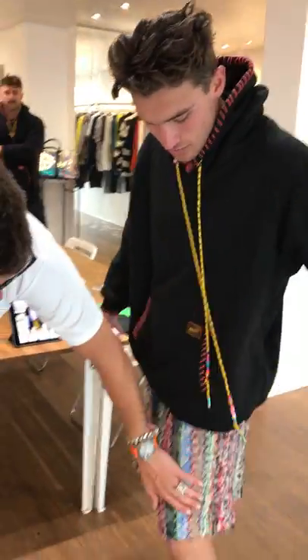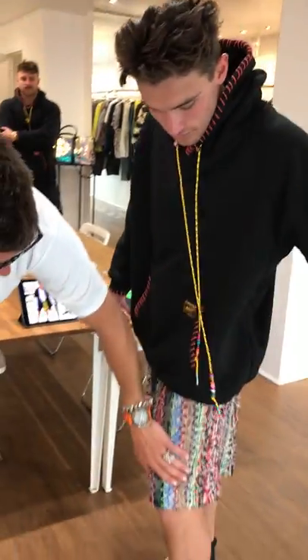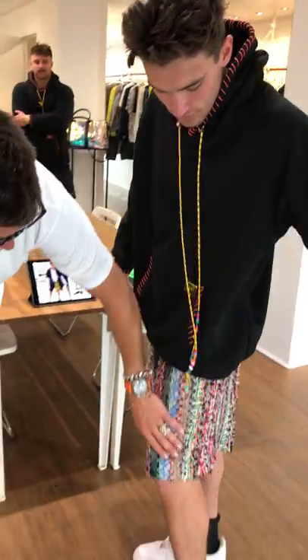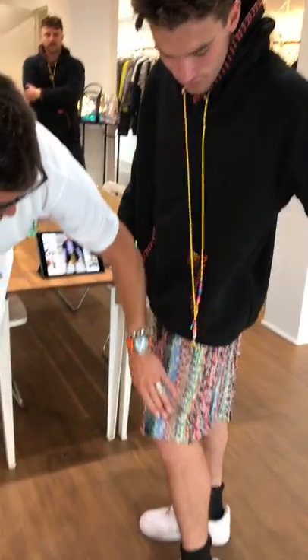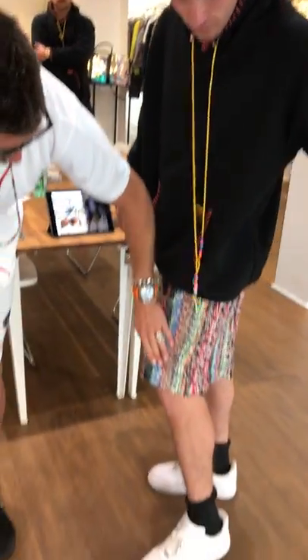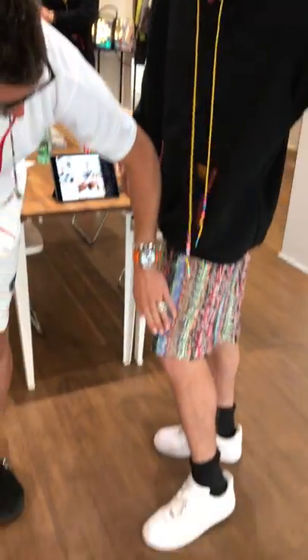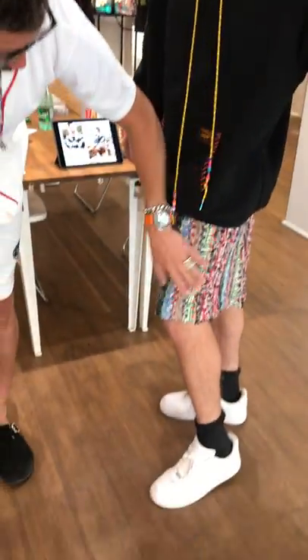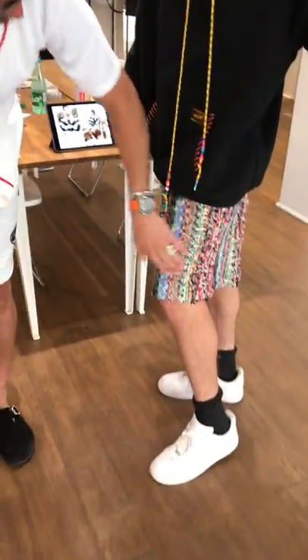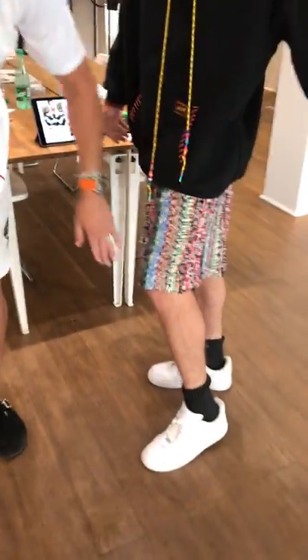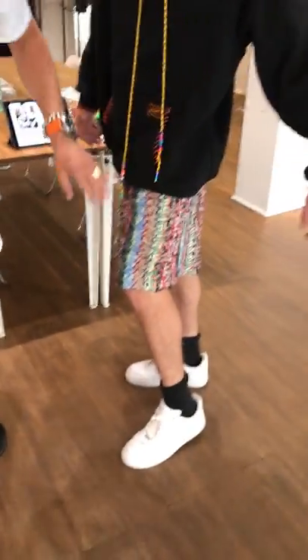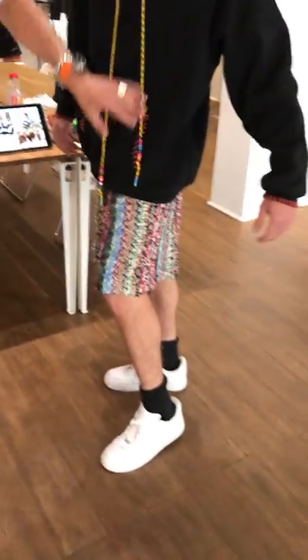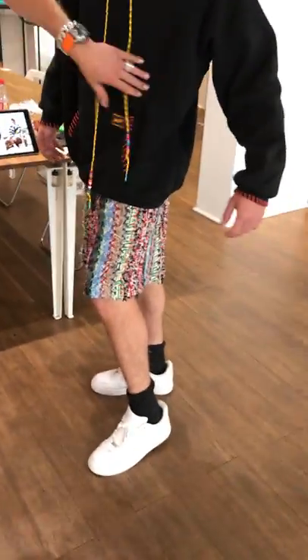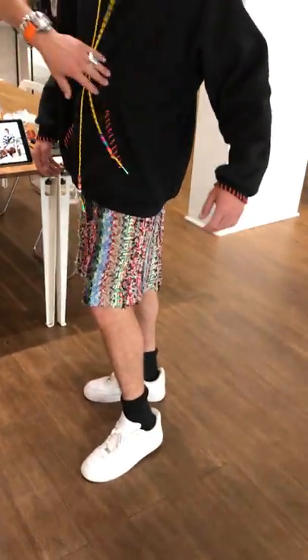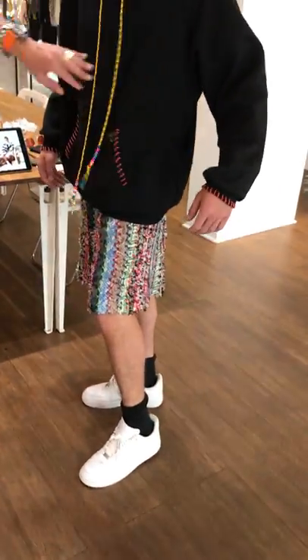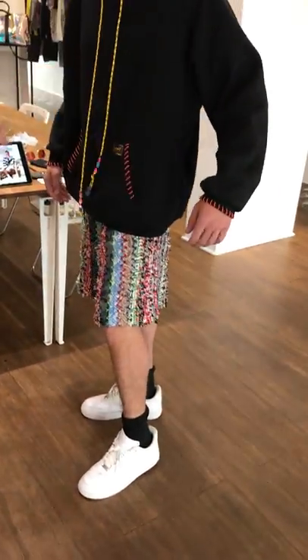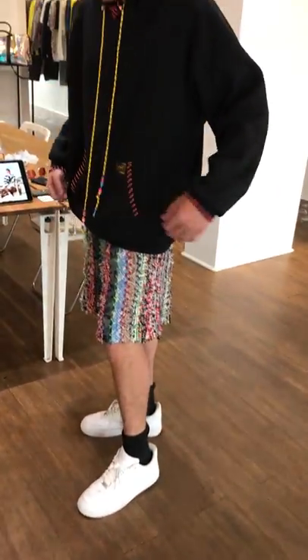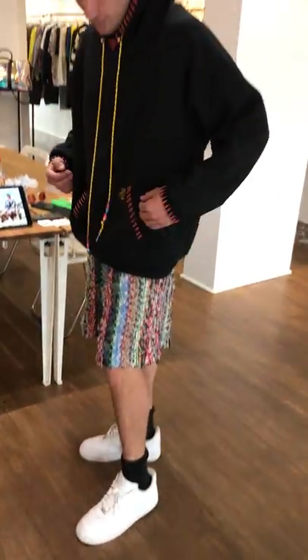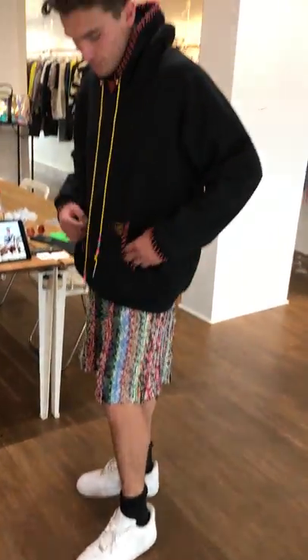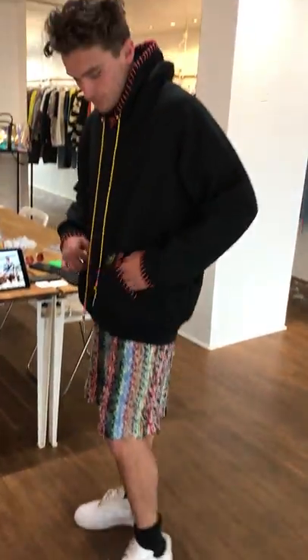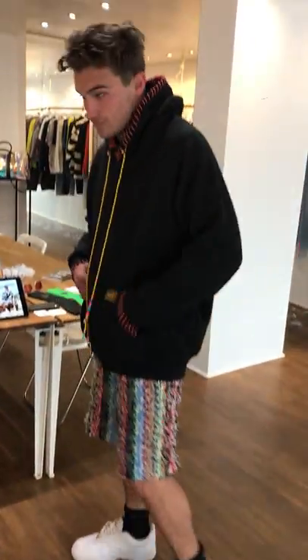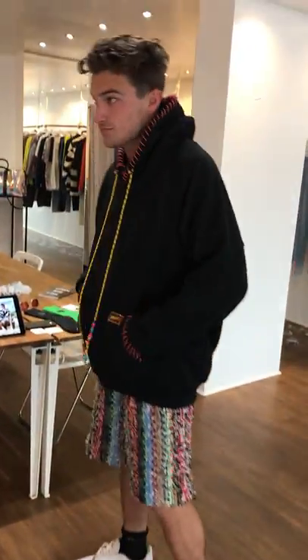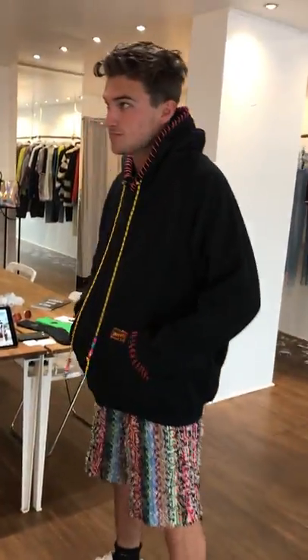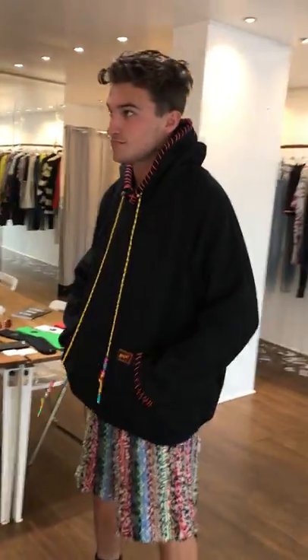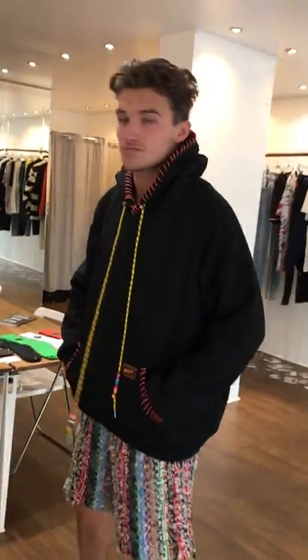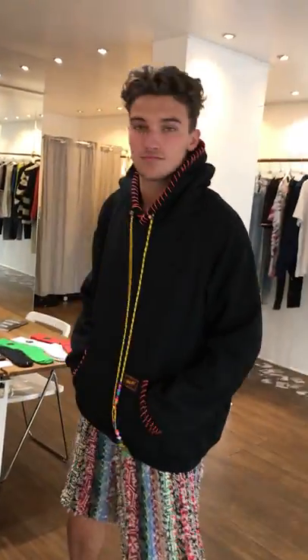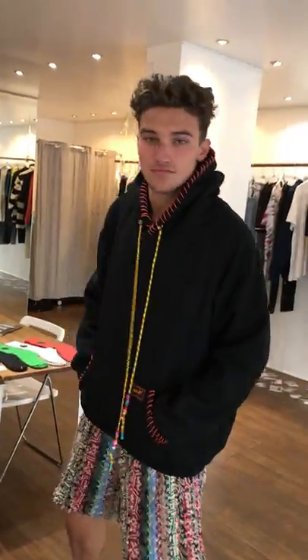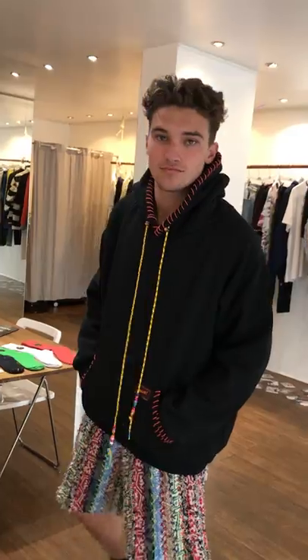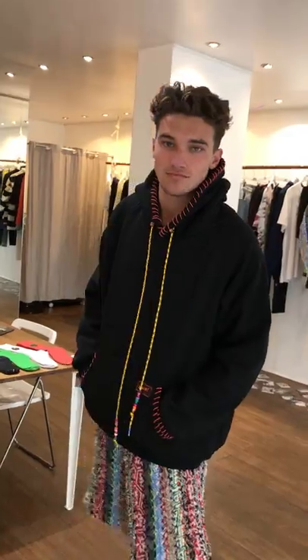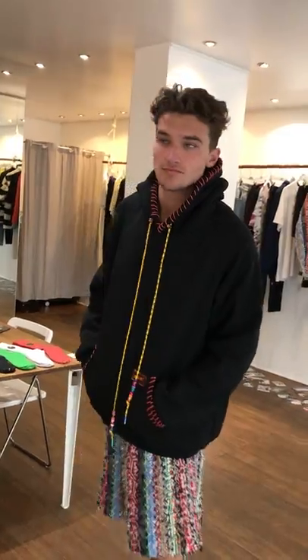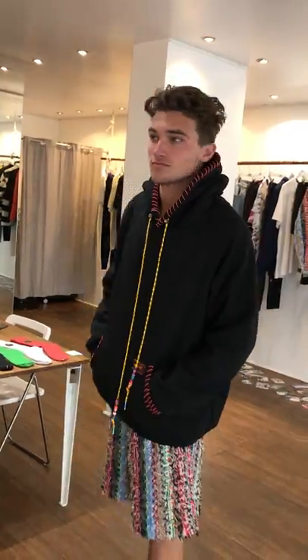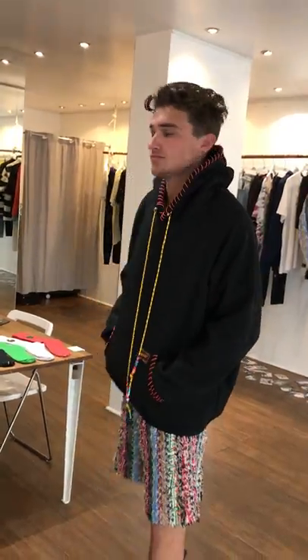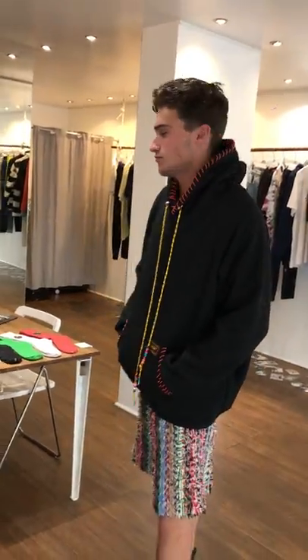Hand embroidered patchwork shorts, hoodie — nice and fun. Easy for the beach, easy for Ibiza.